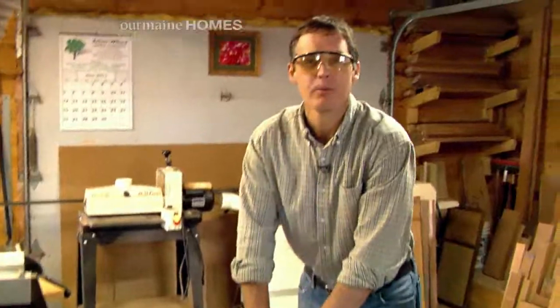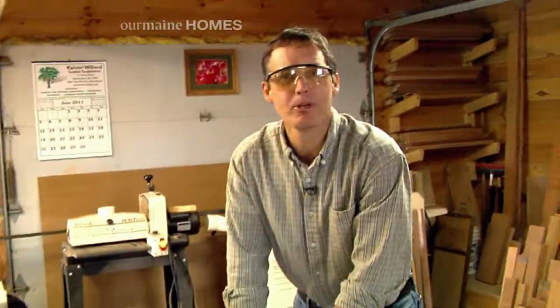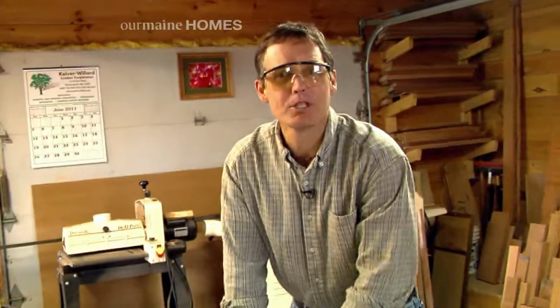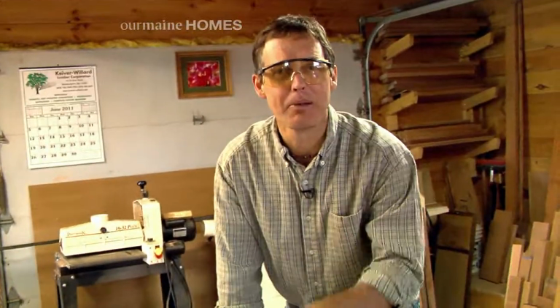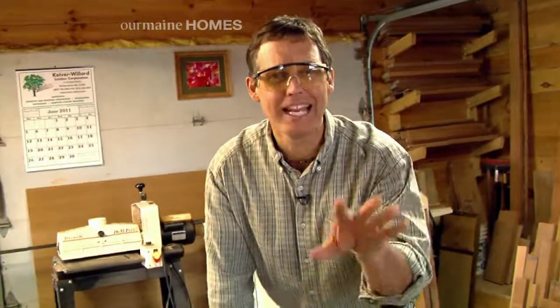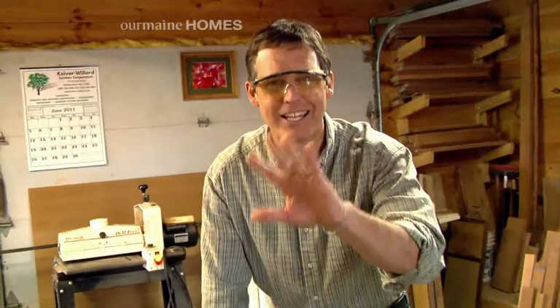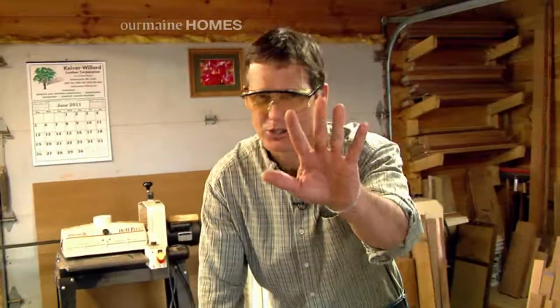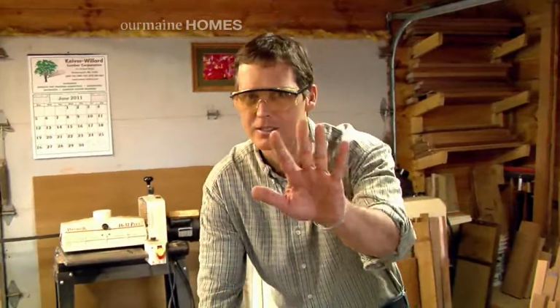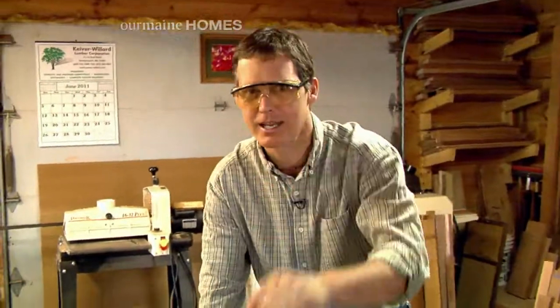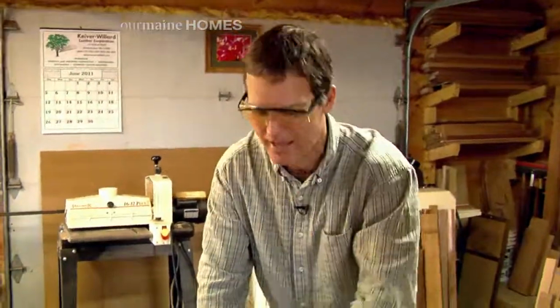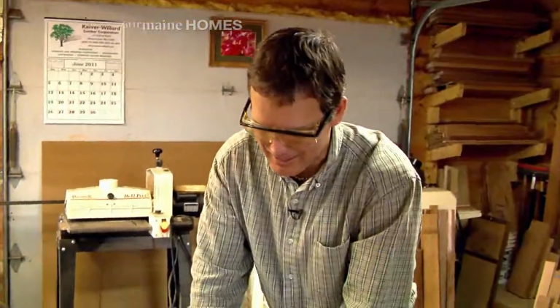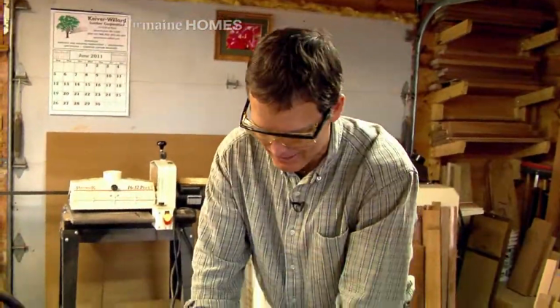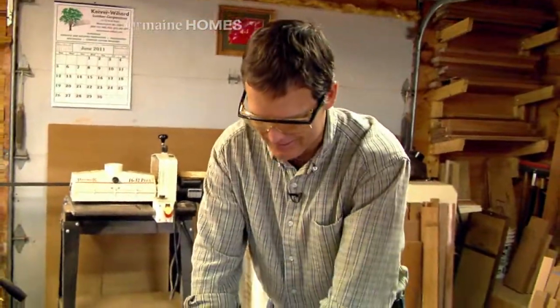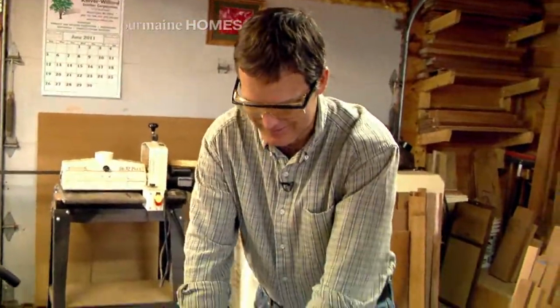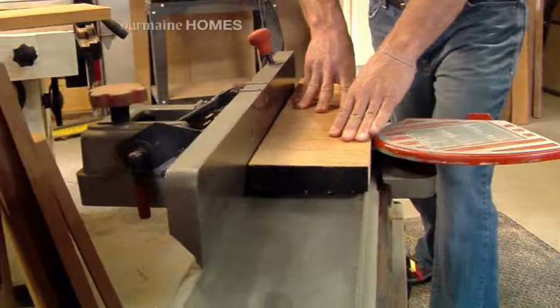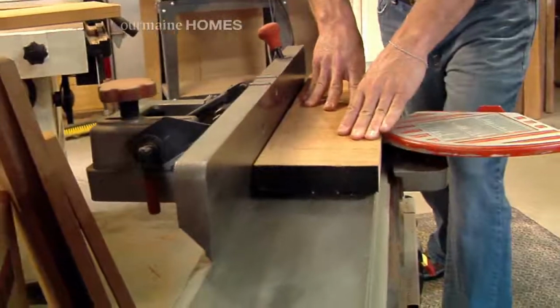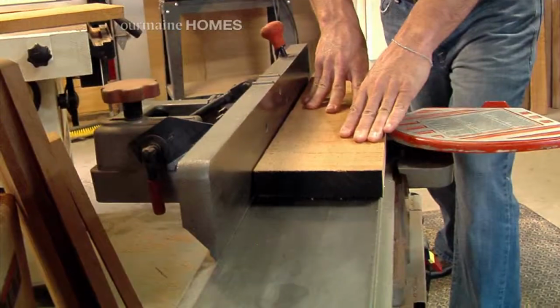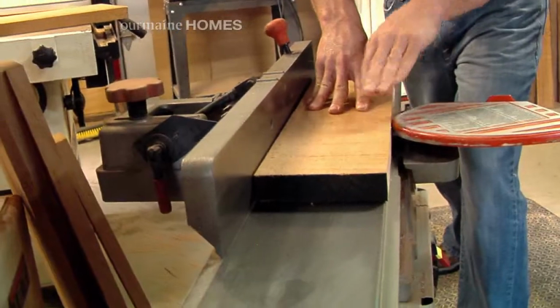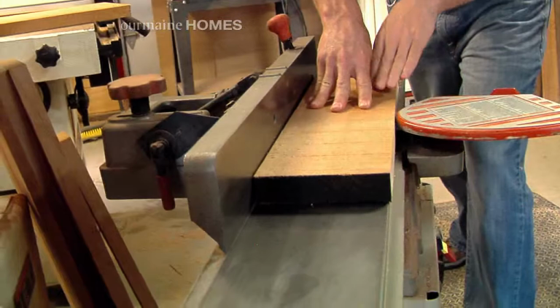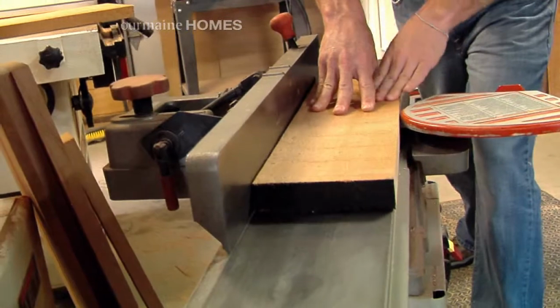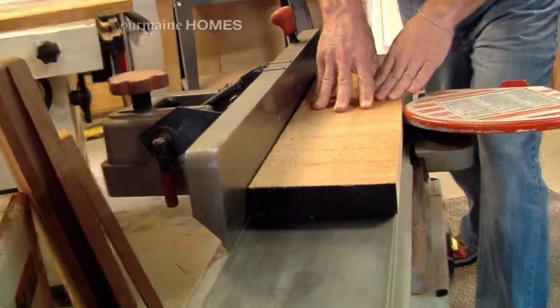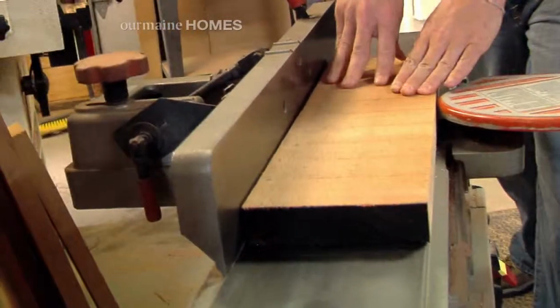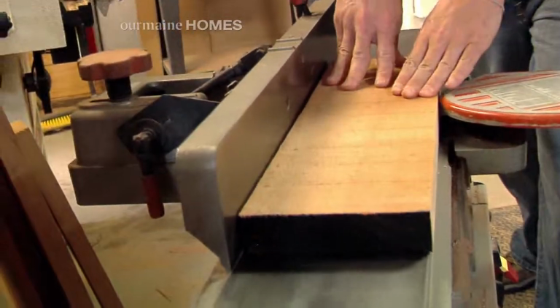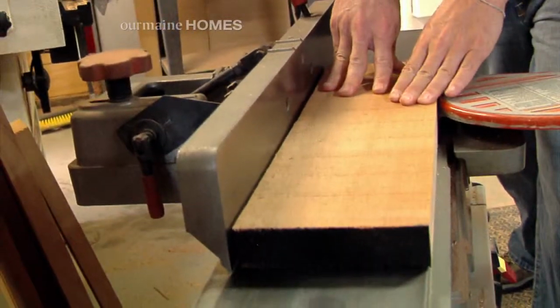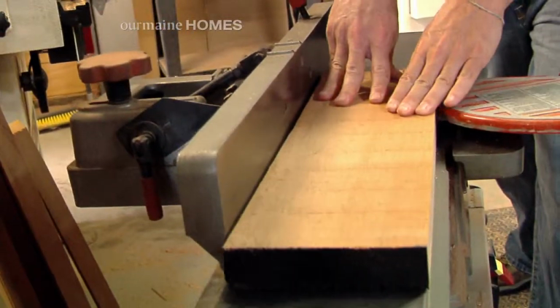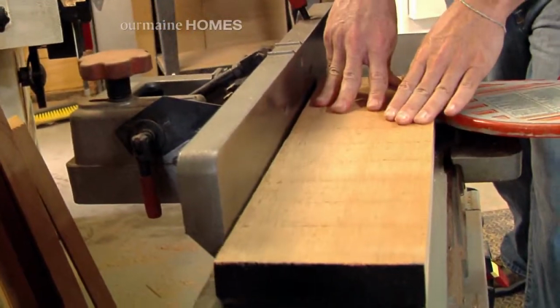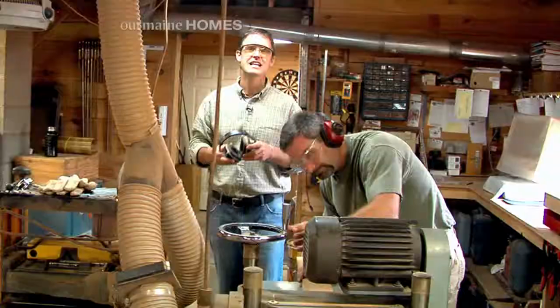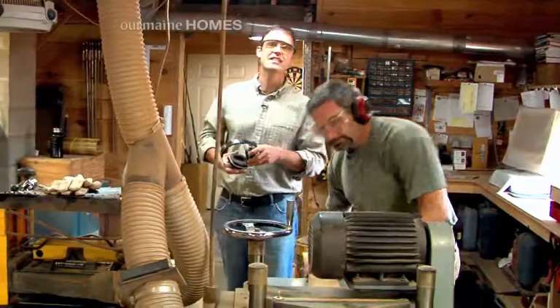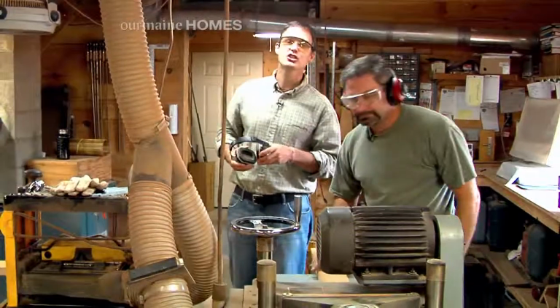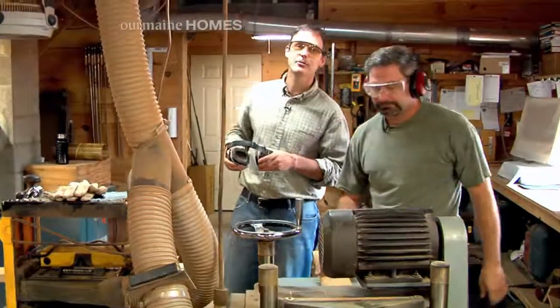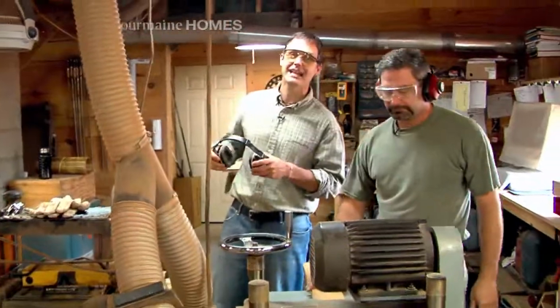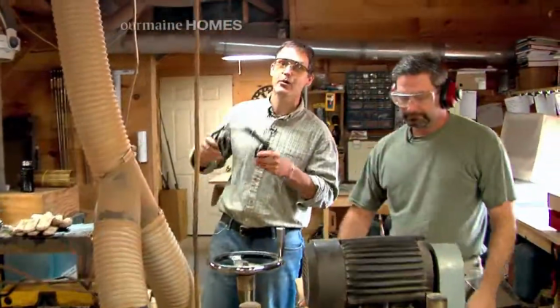We're going to be doing some planing here, so stand back. Keep clear. This is going to be loud.